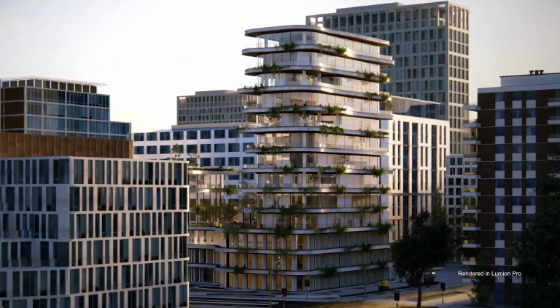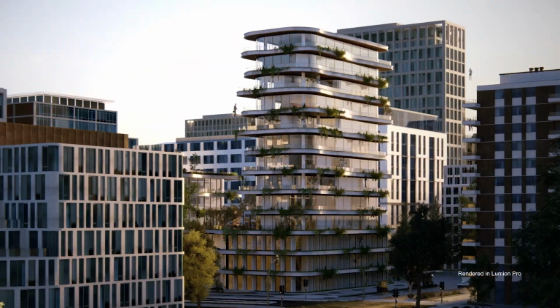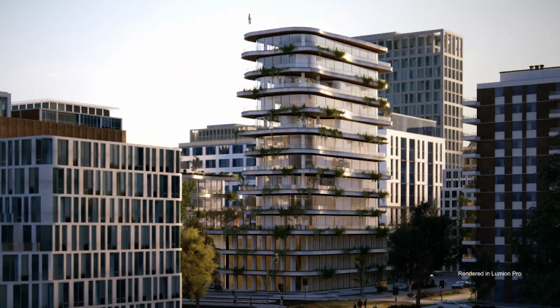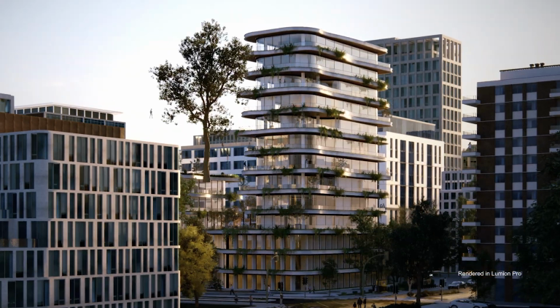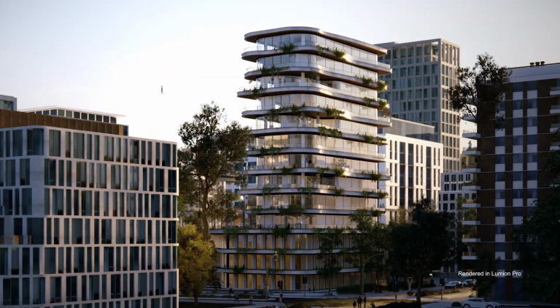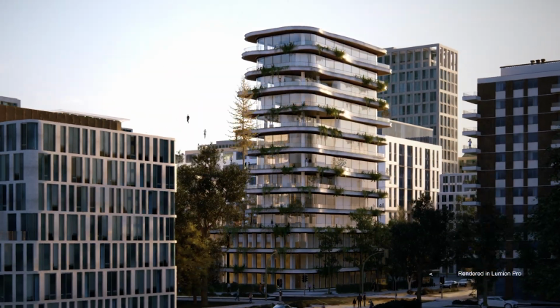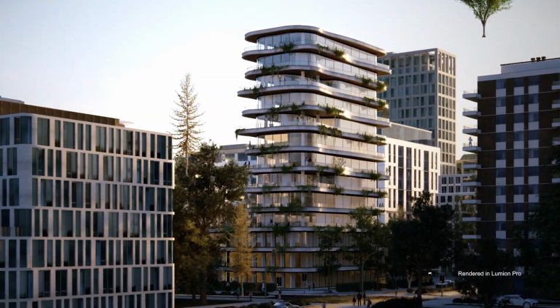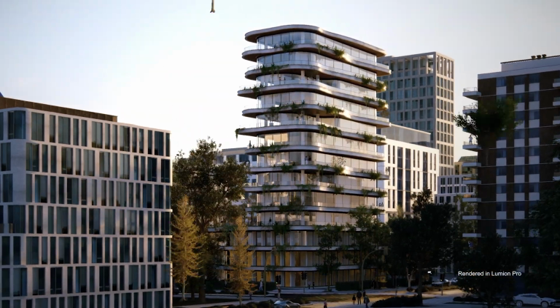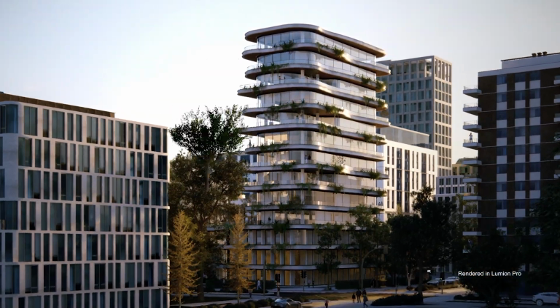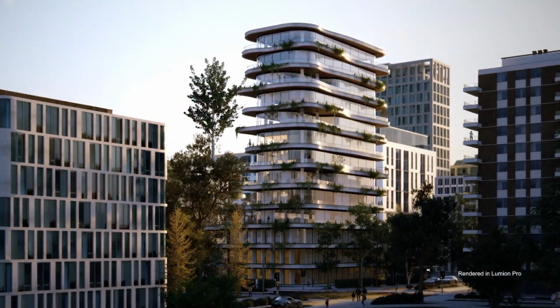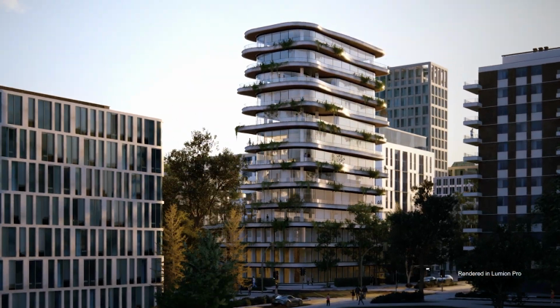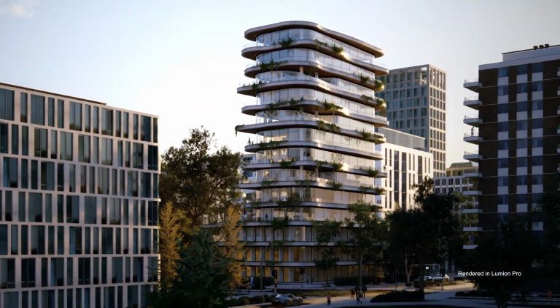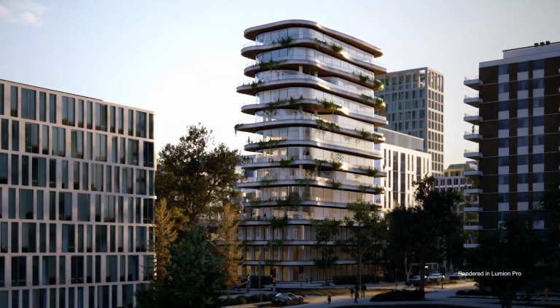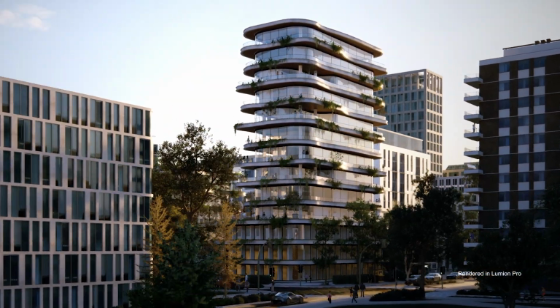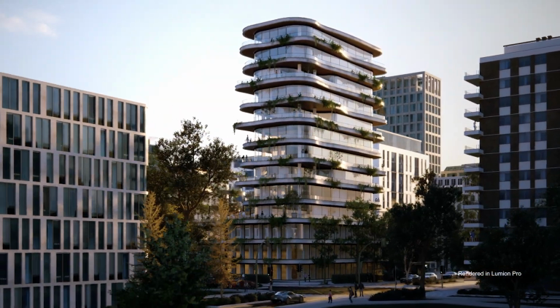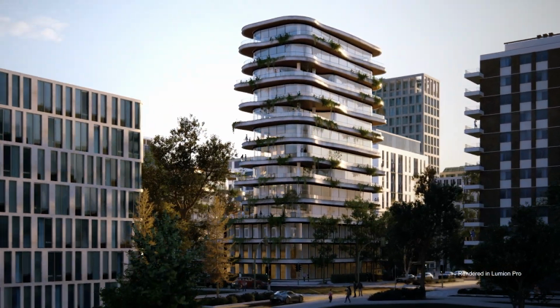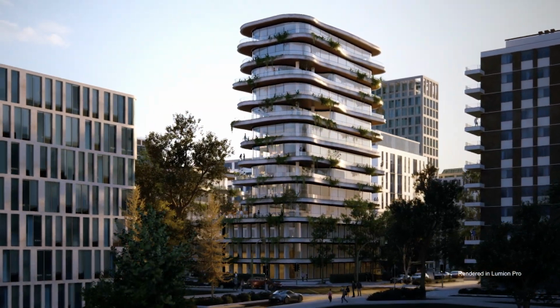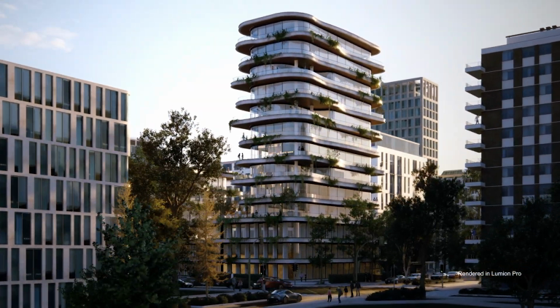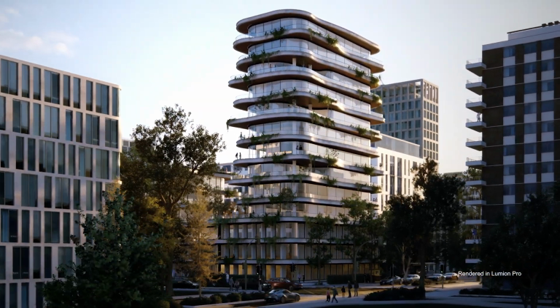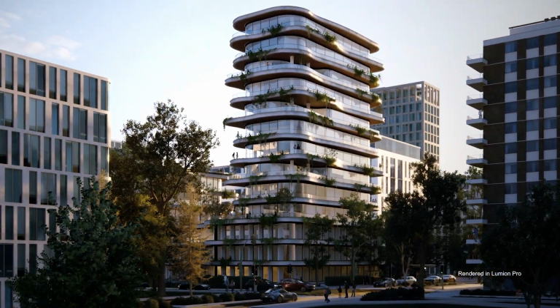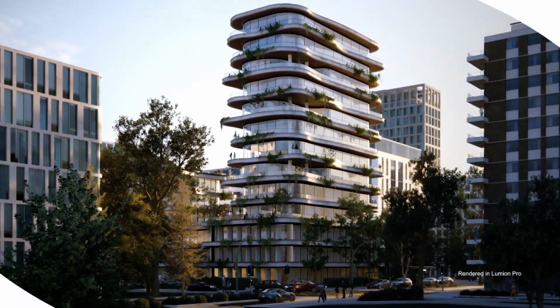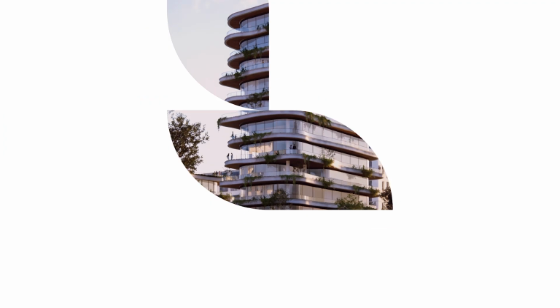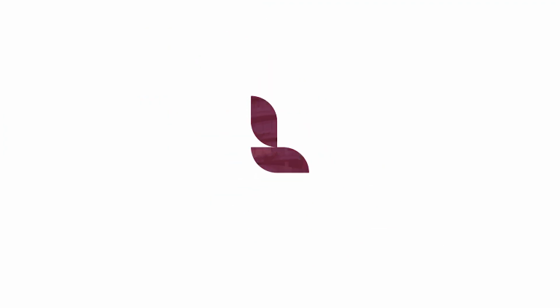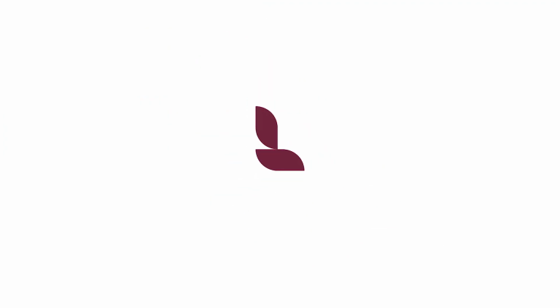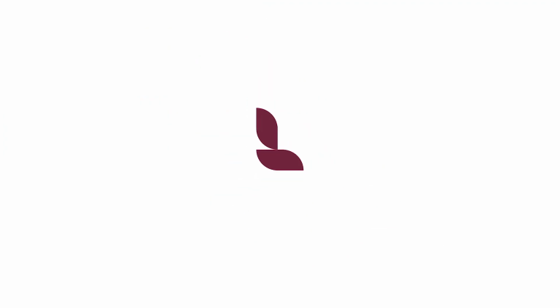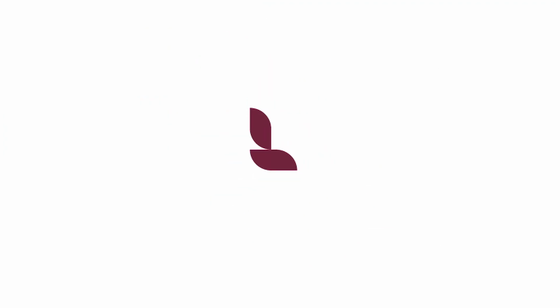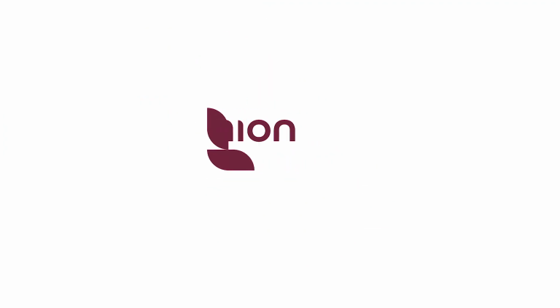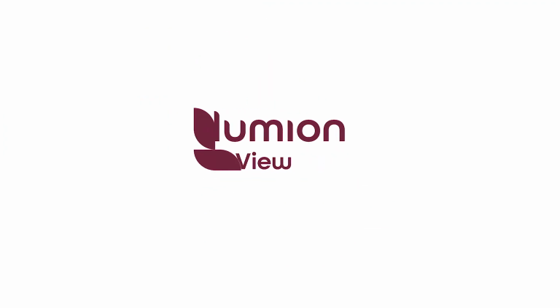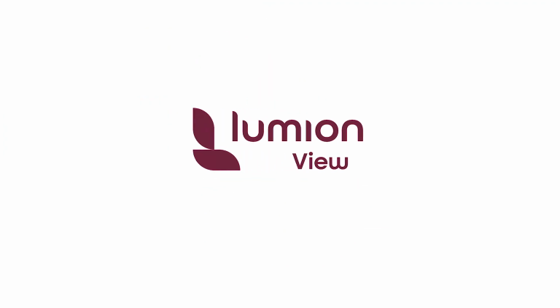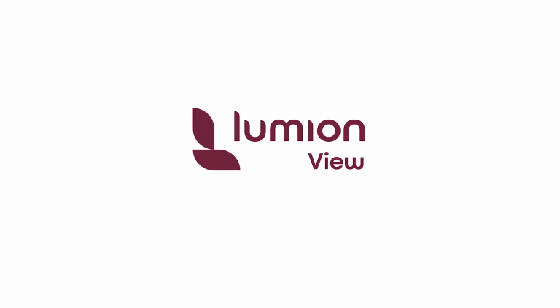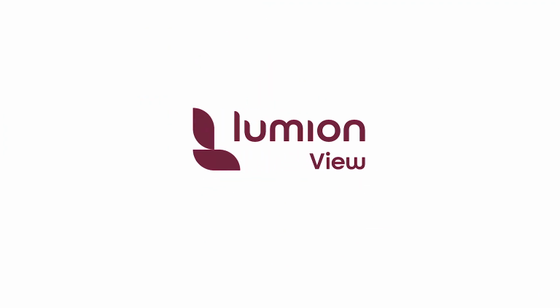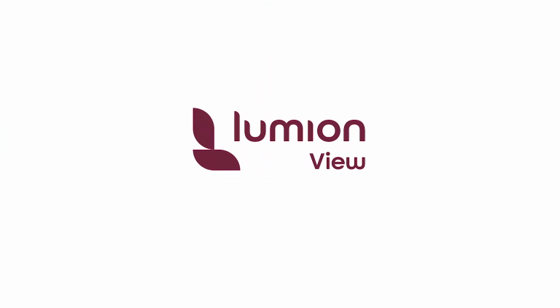From the first sketch to a great design, it's all at your fingertips. Experience Lumion today.